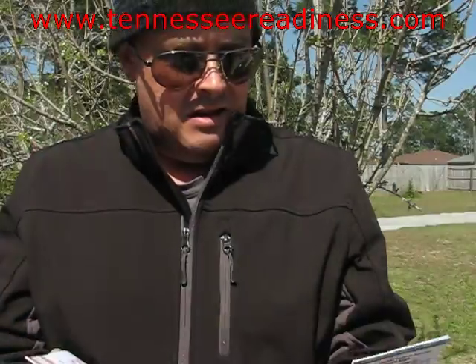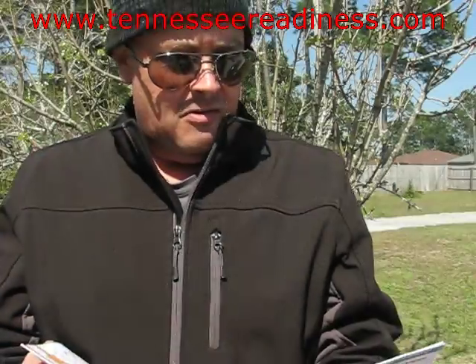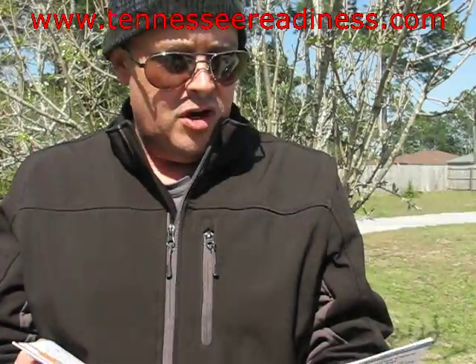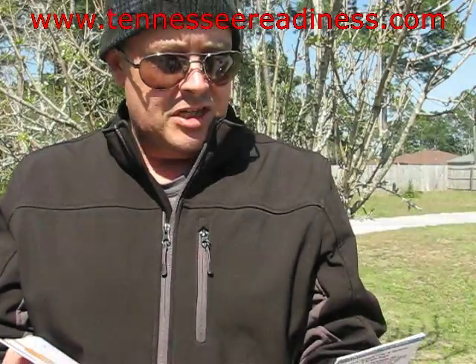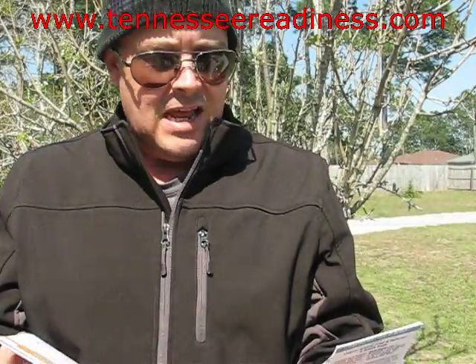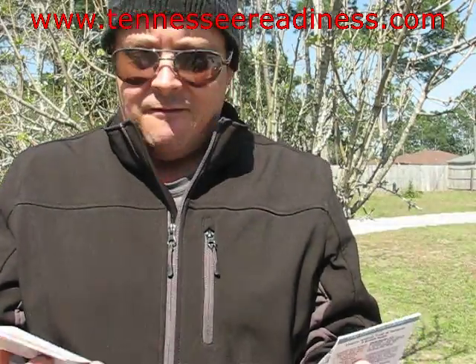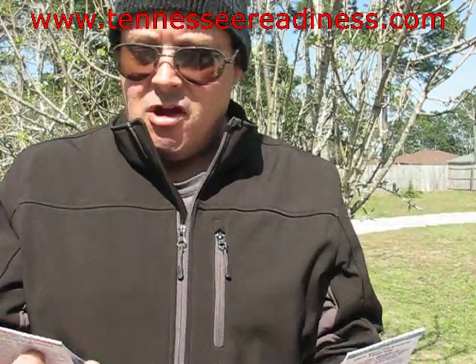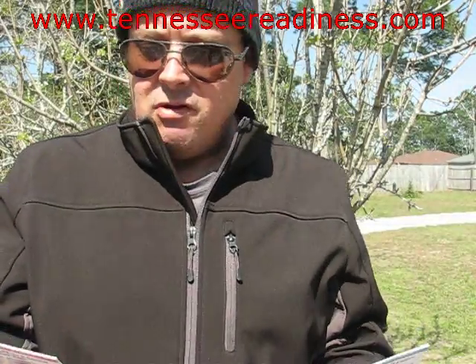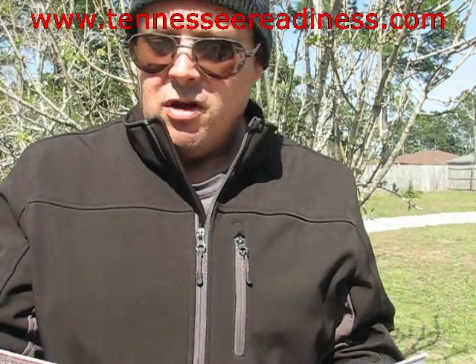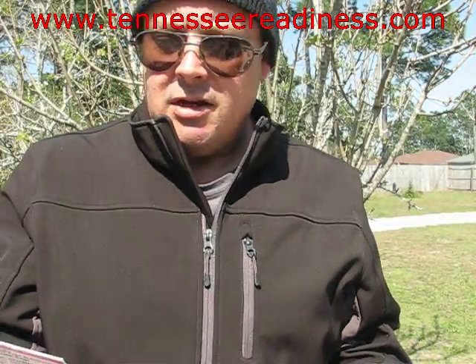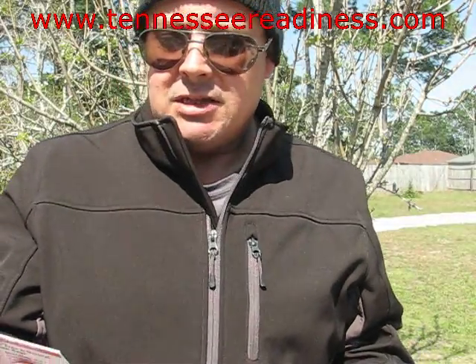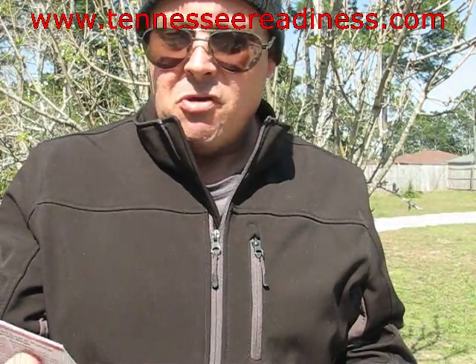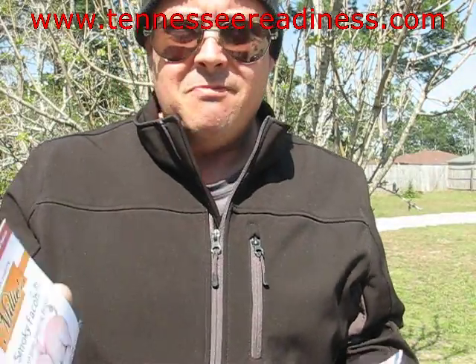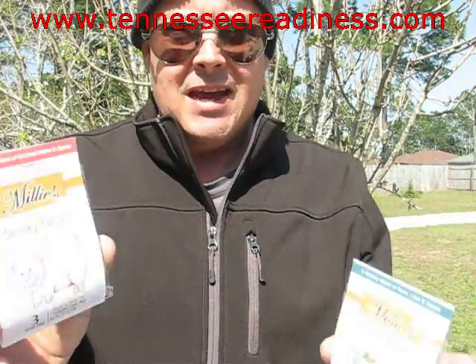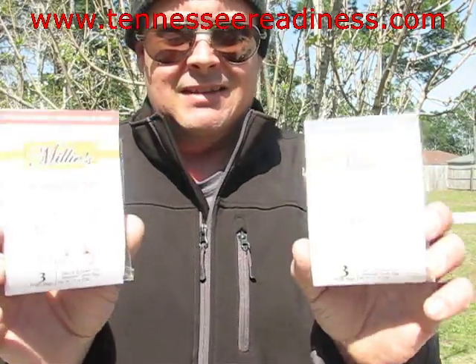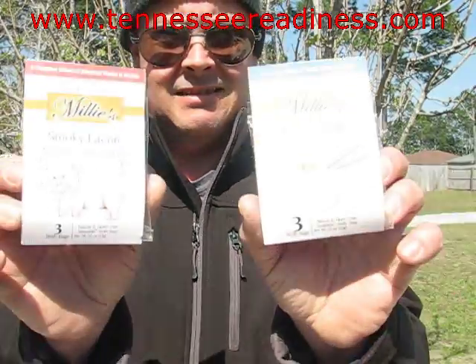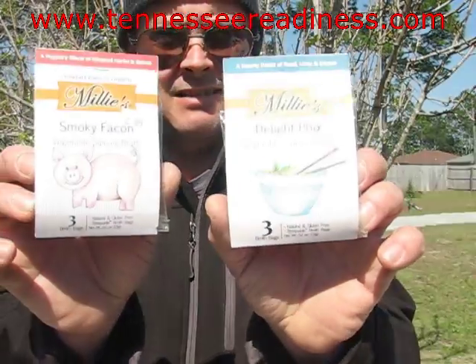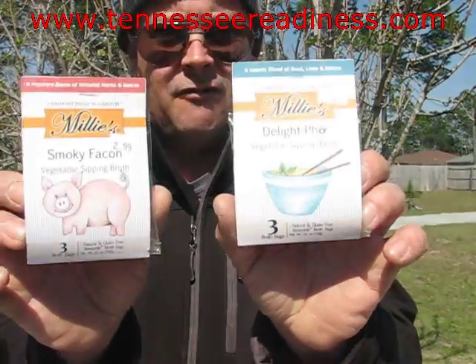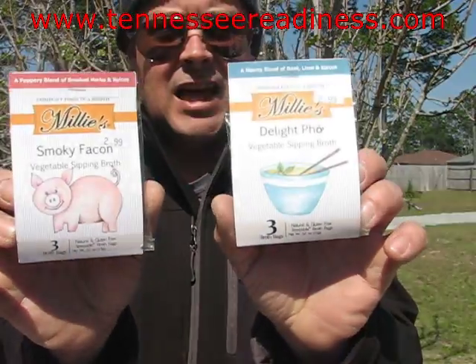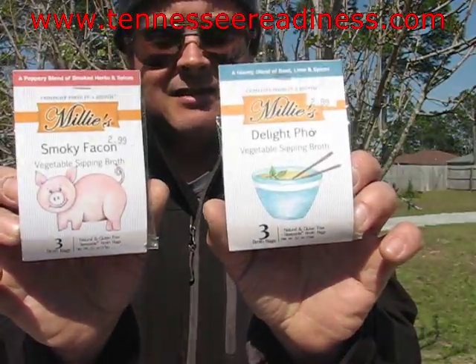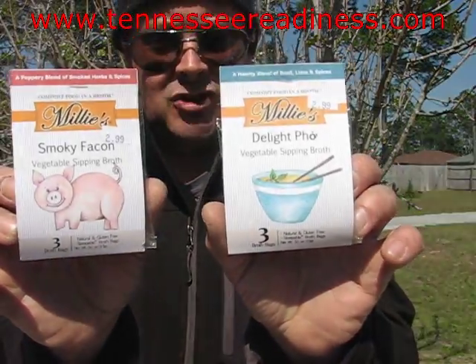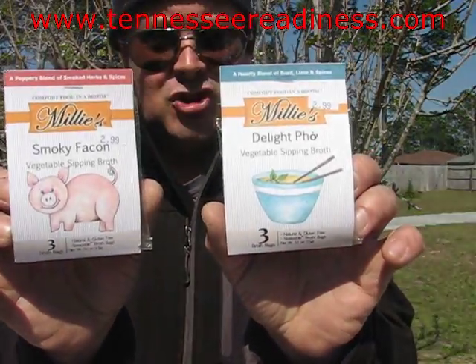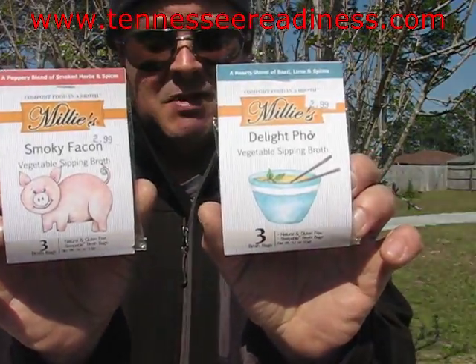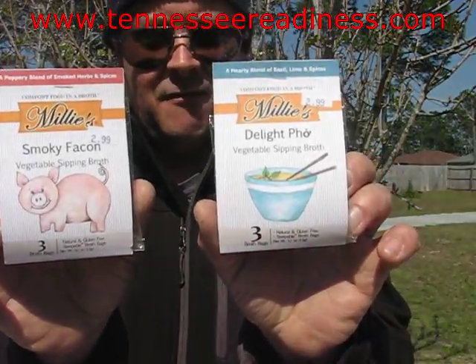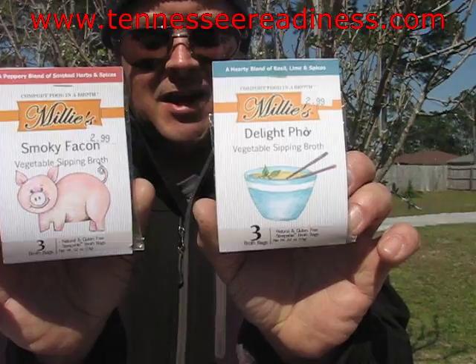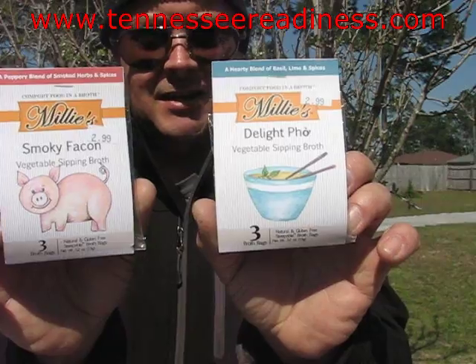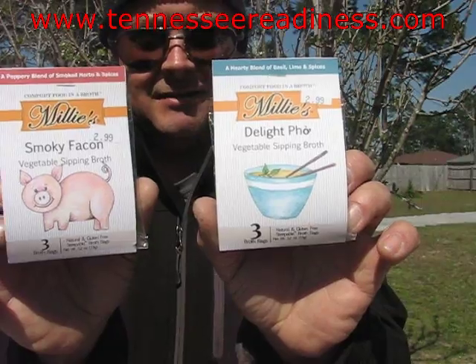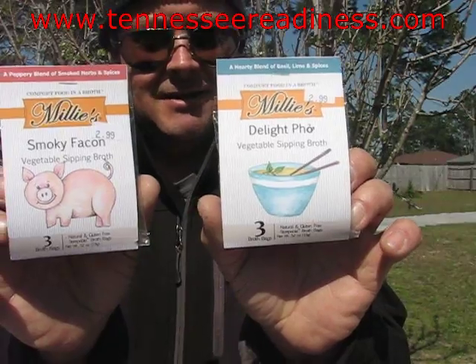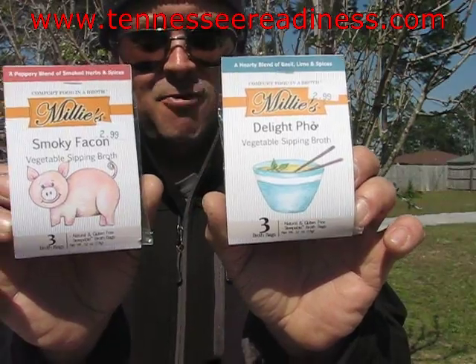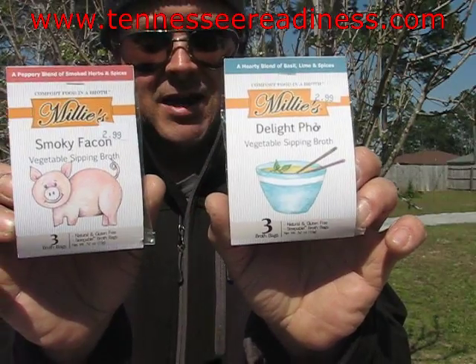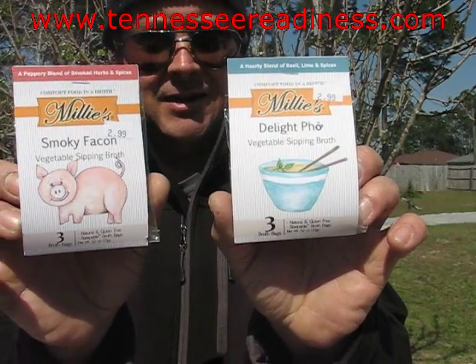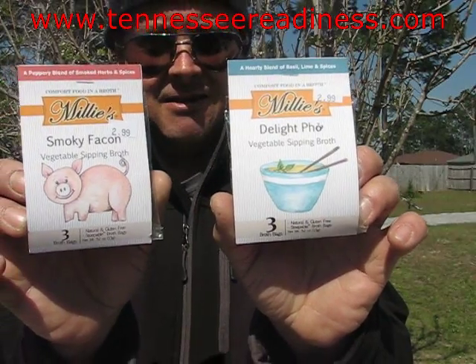One is Delight-Foe and one is Smoky Bacon — Fakin, excuse me, Fakin. No bacon in there.